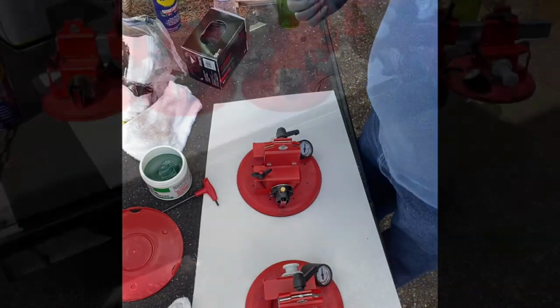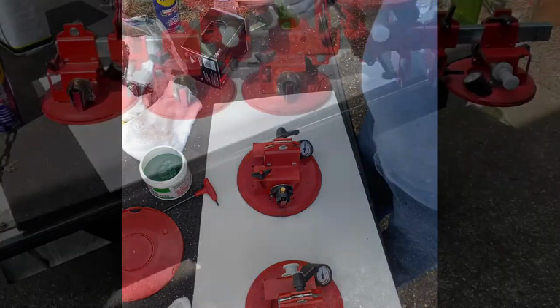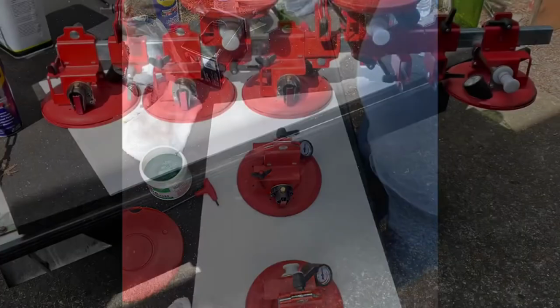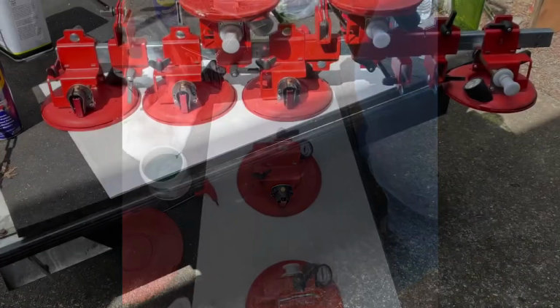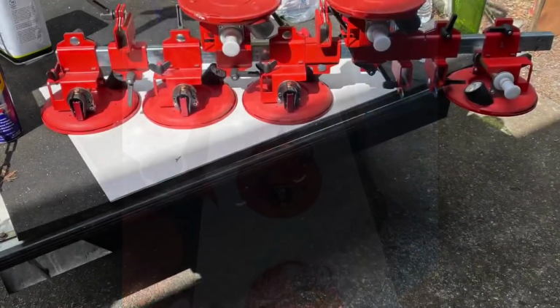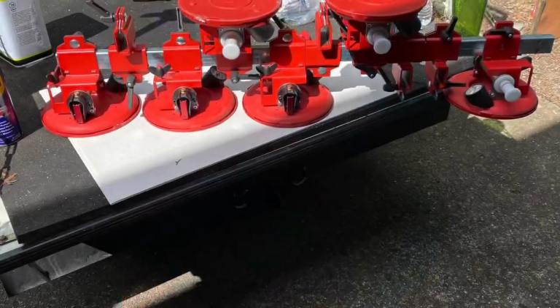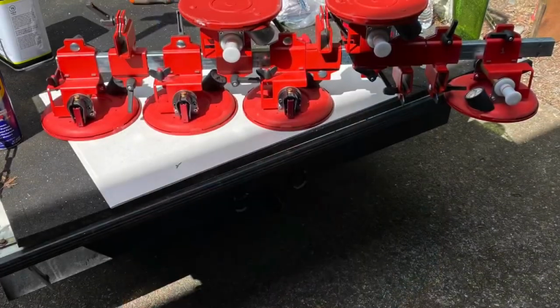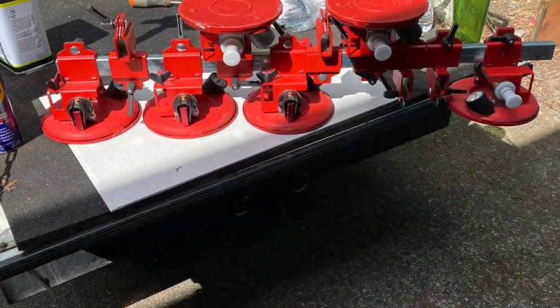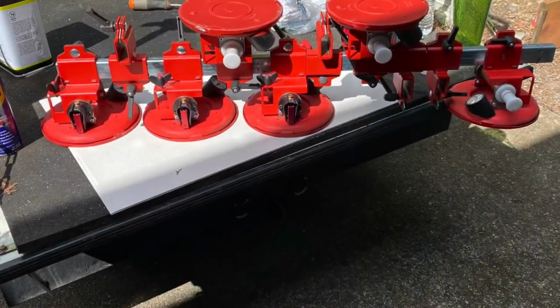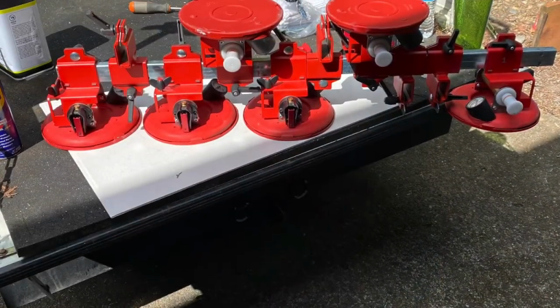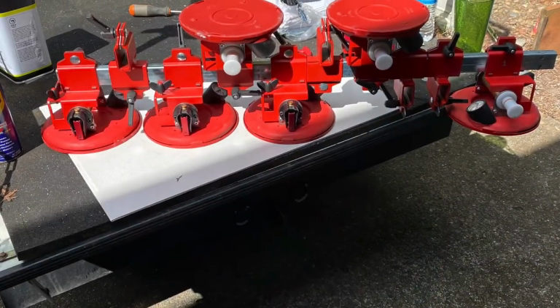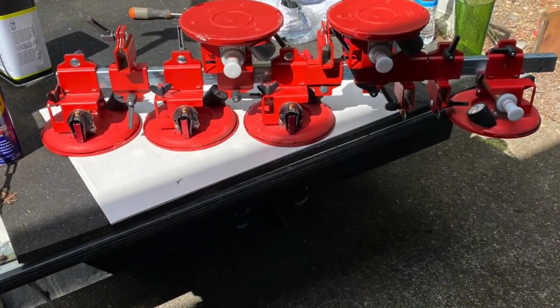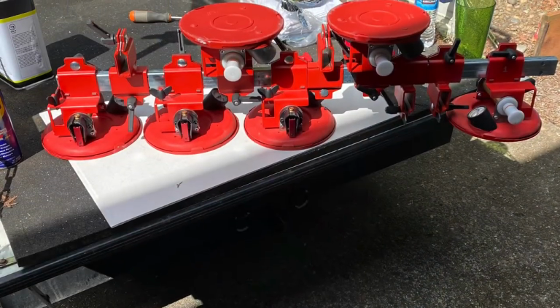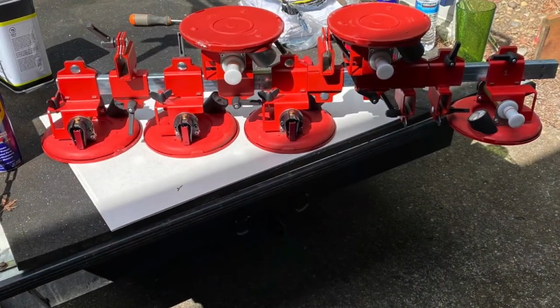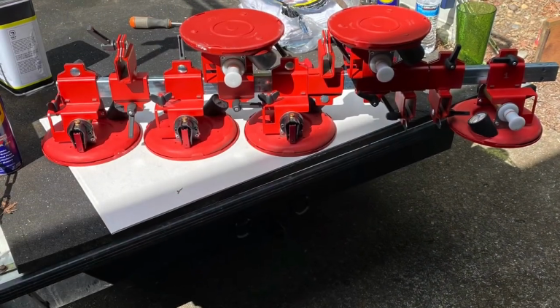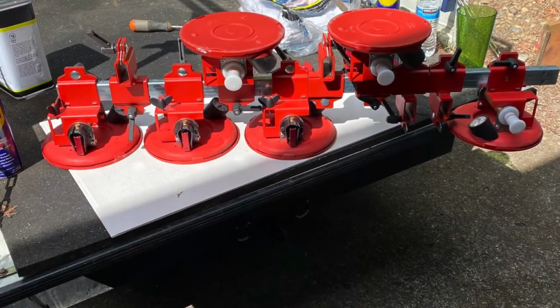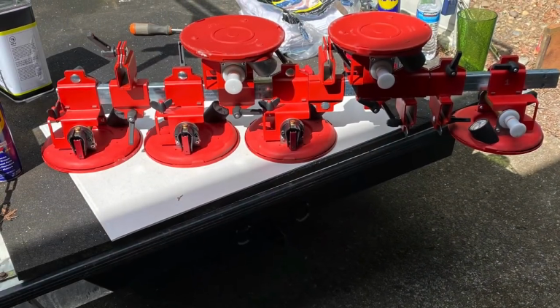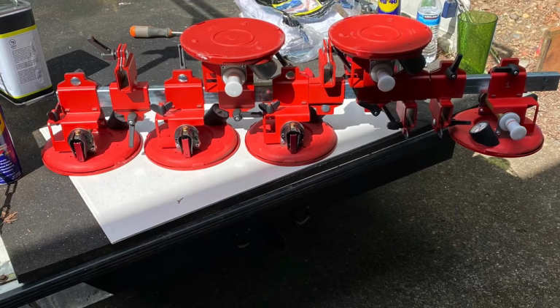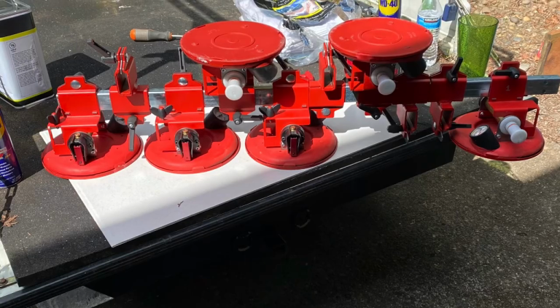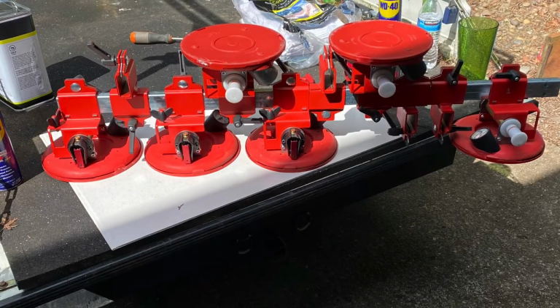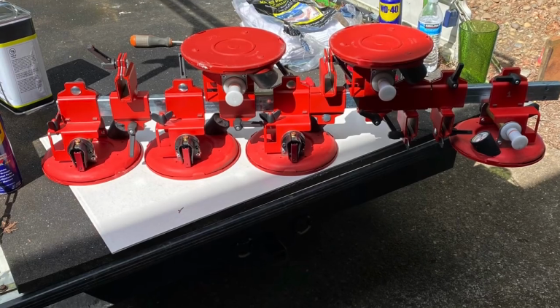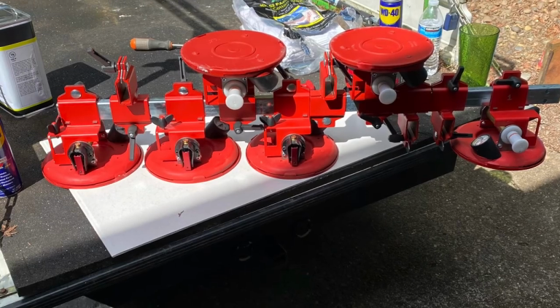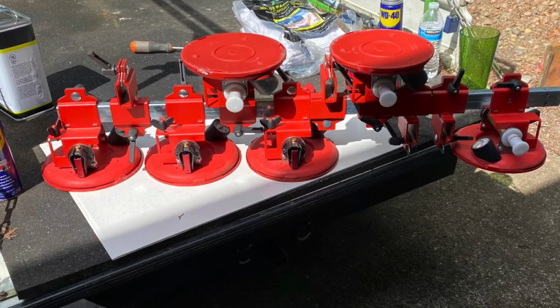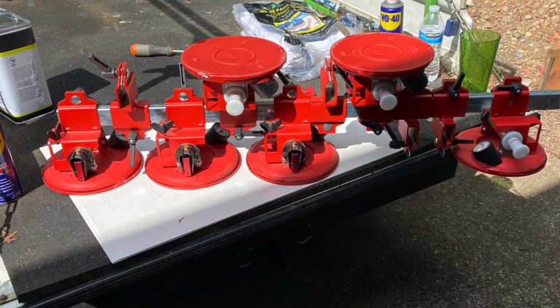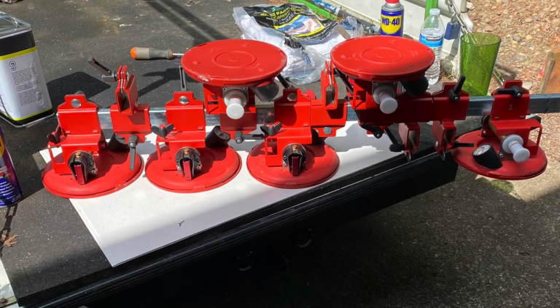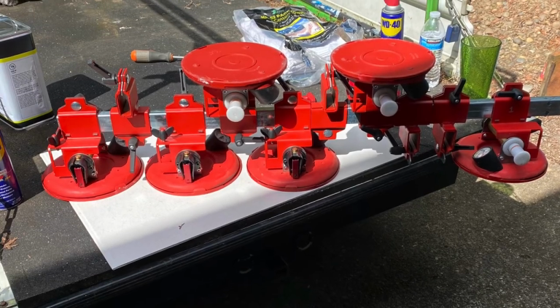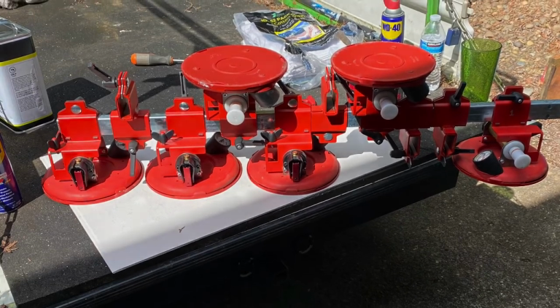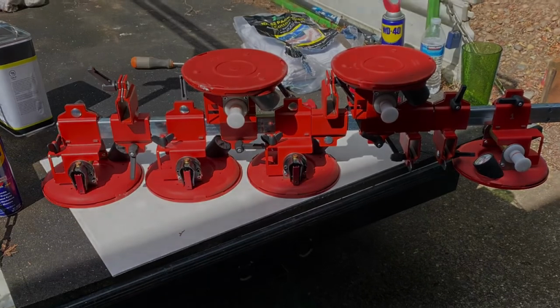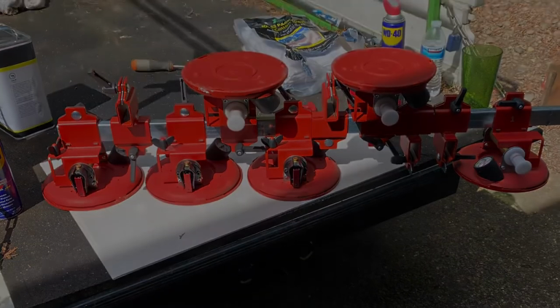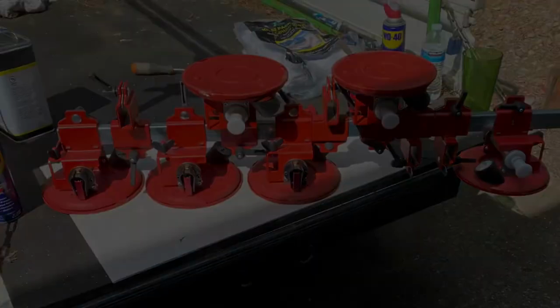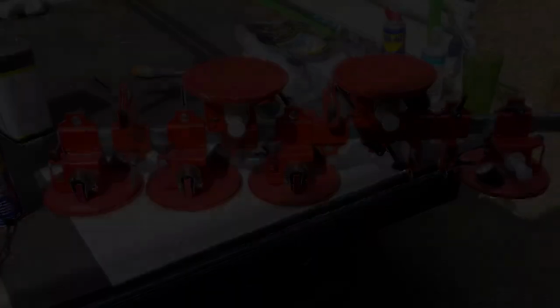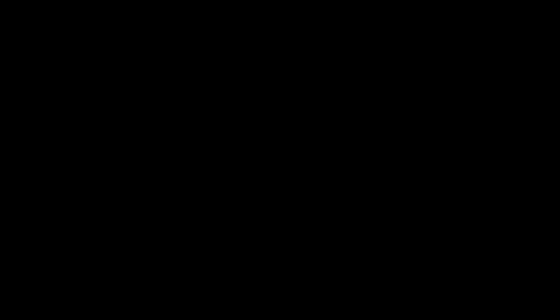This is how I store my suction cups. It's a center rail piece. Put them on, all done.